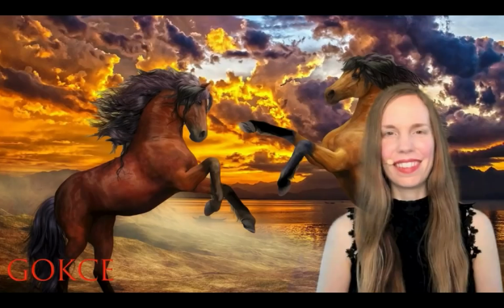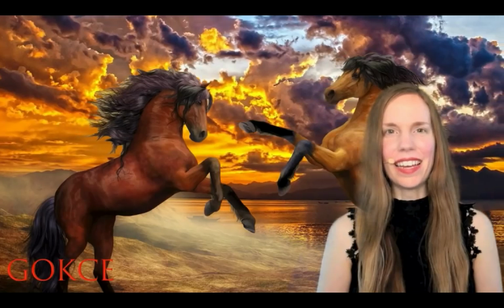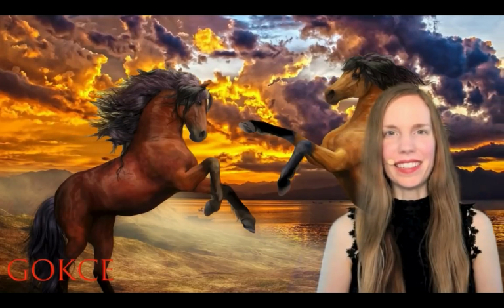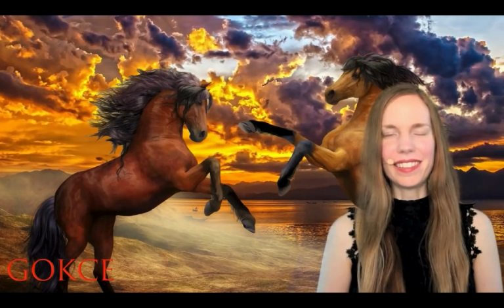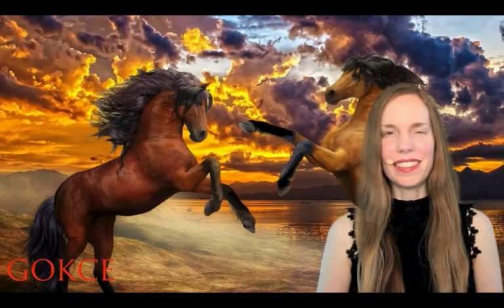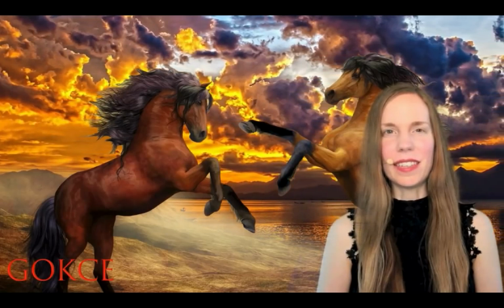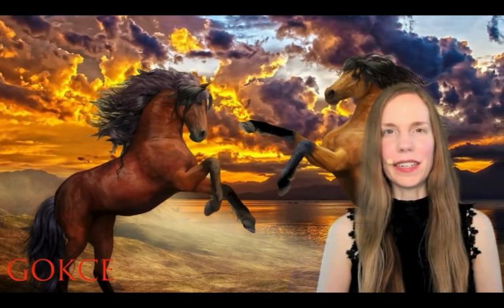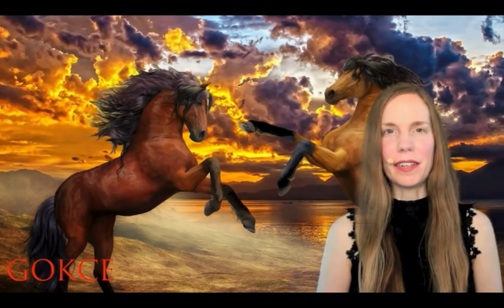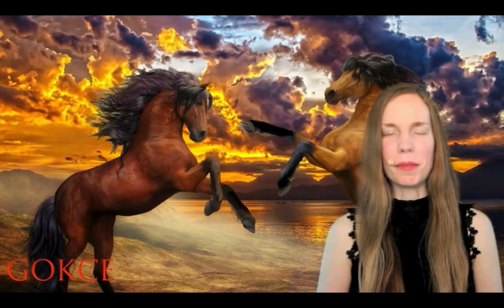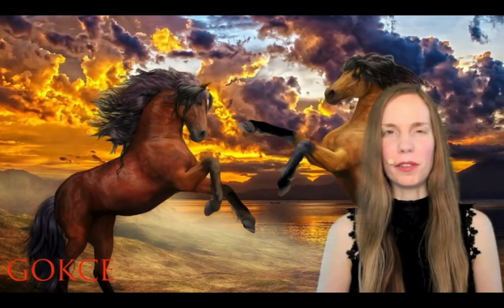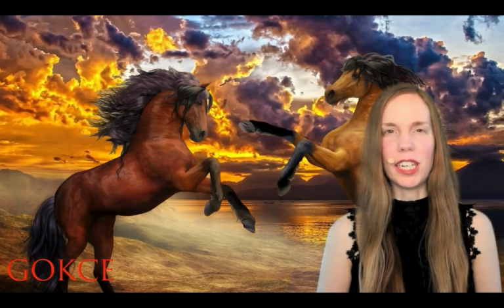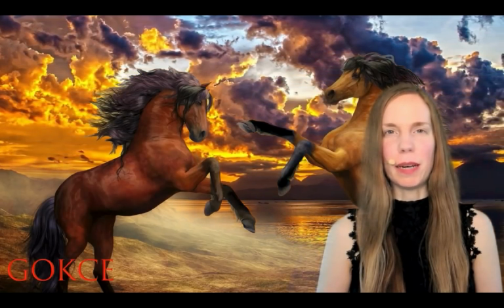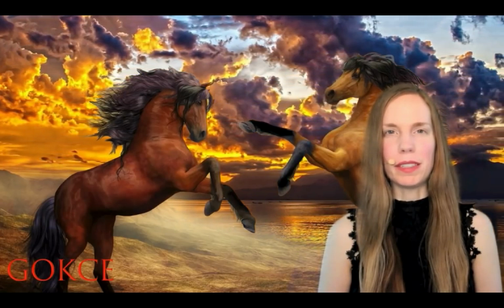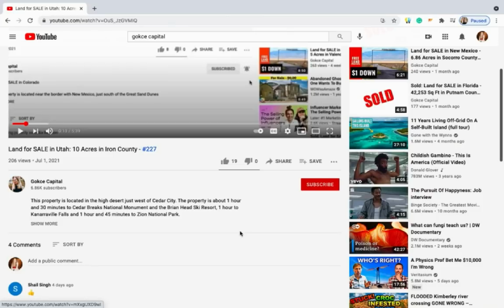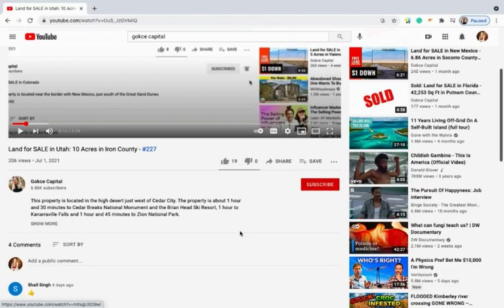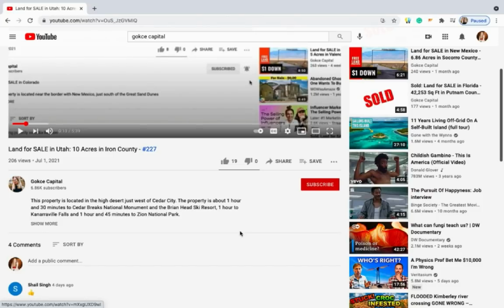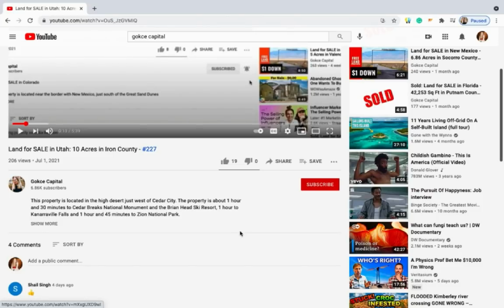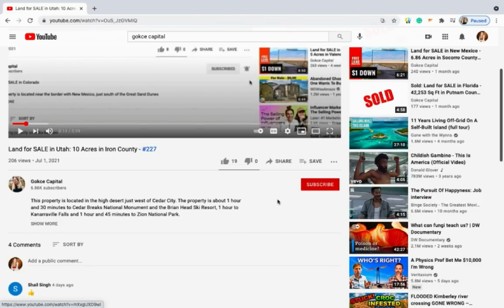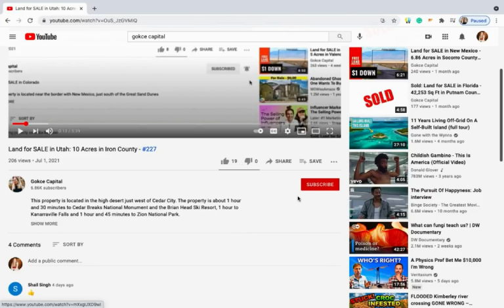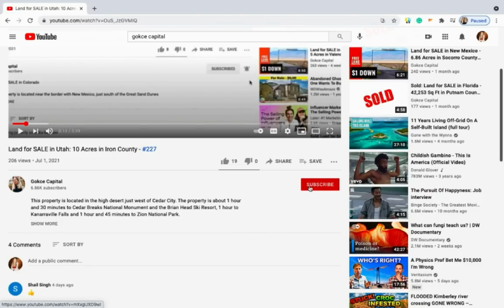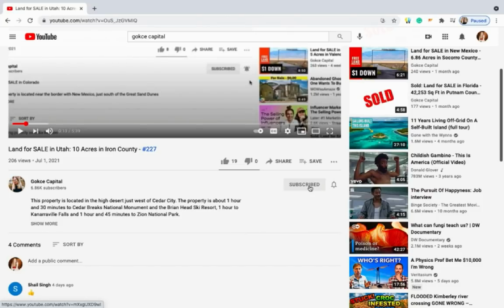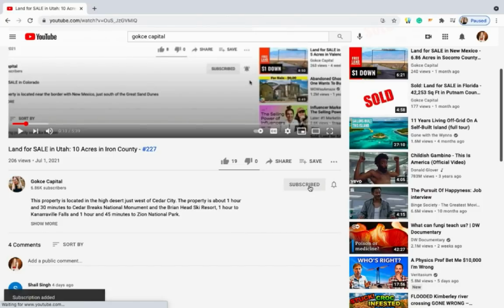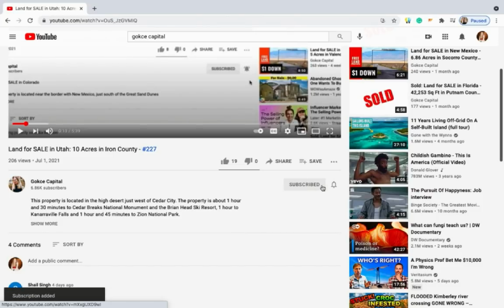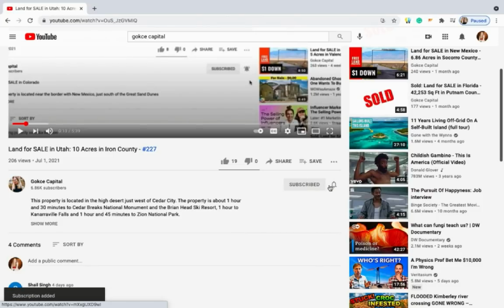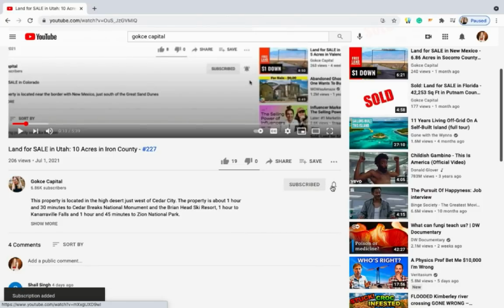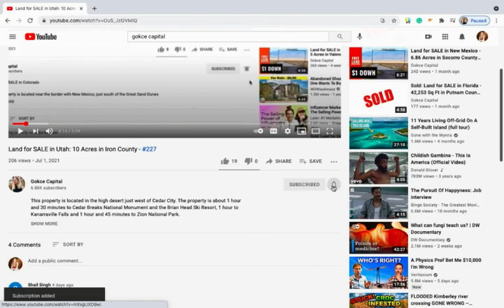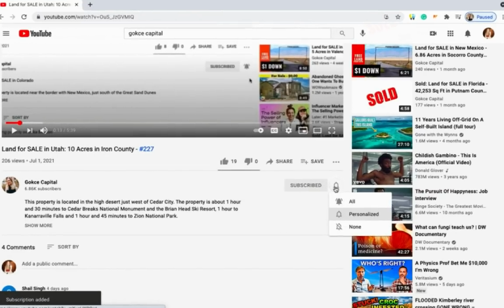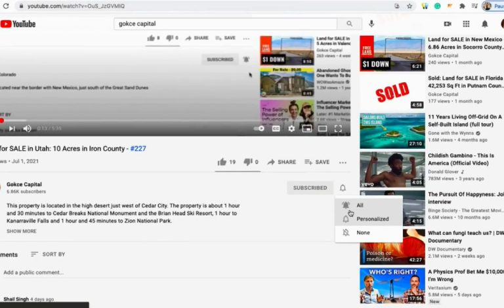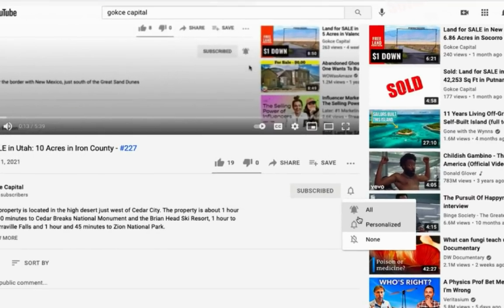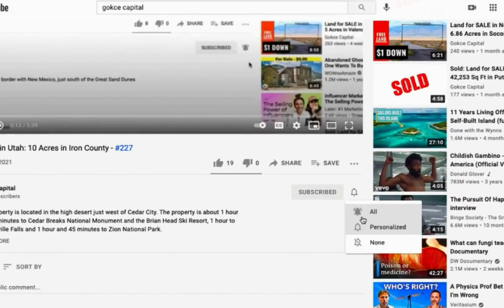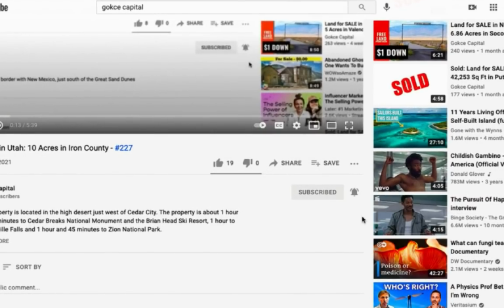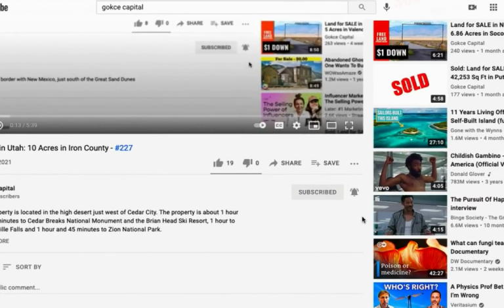Hi guys, this is Erika from Gokche Capital. Before I begin, be sure to click subscribe and turn on the notification bell.